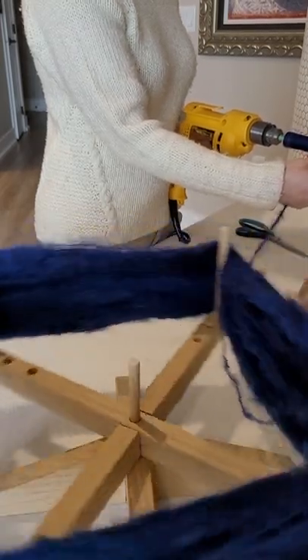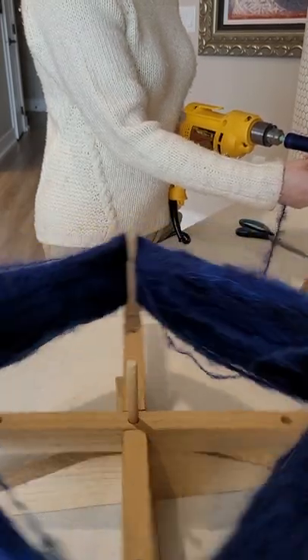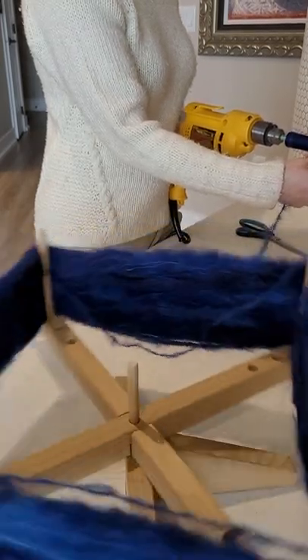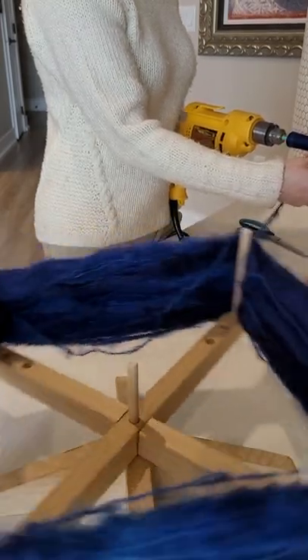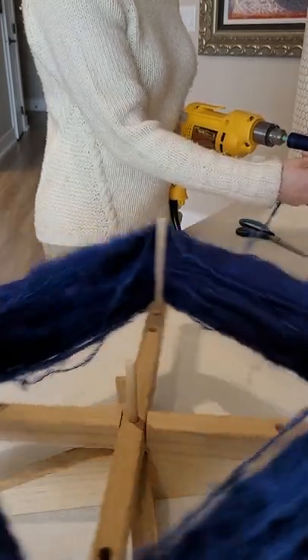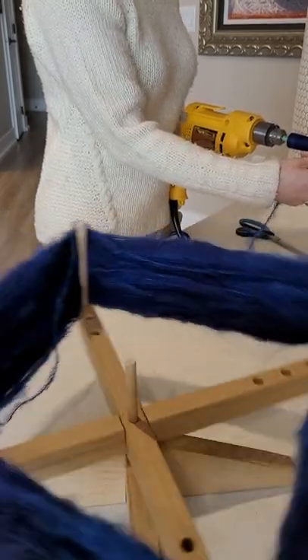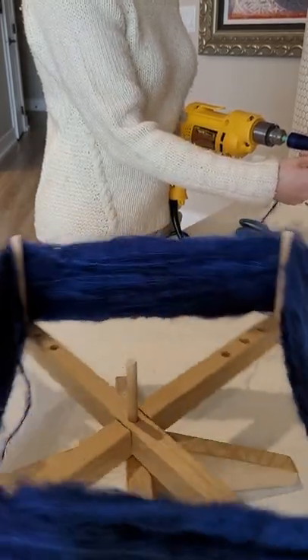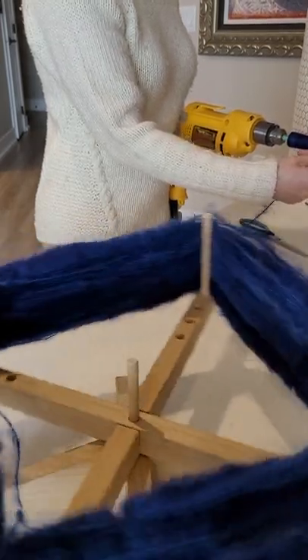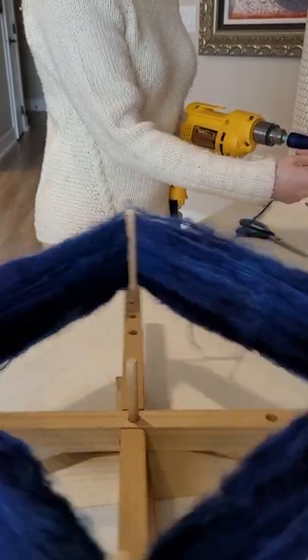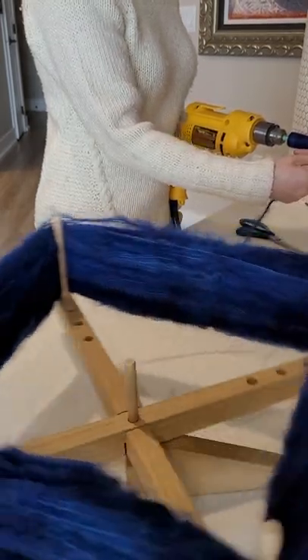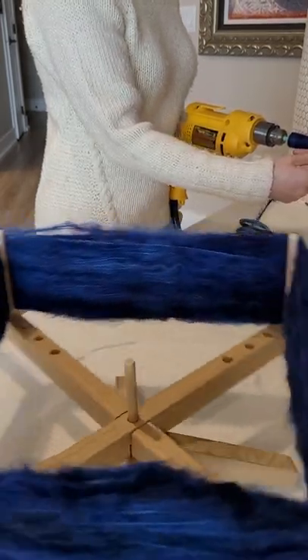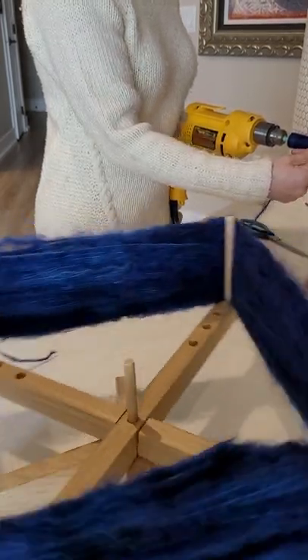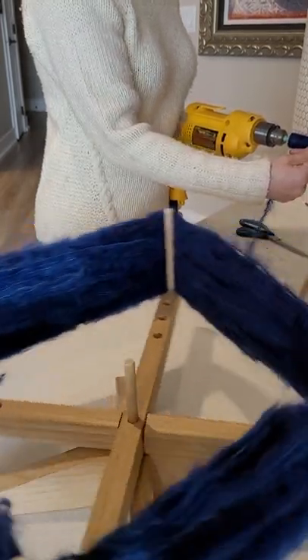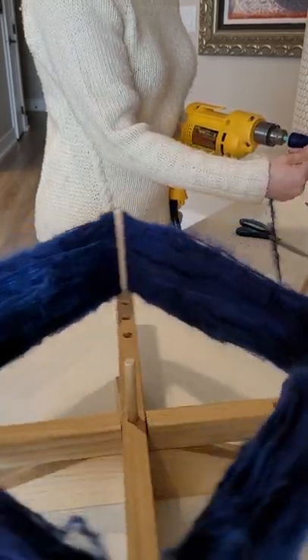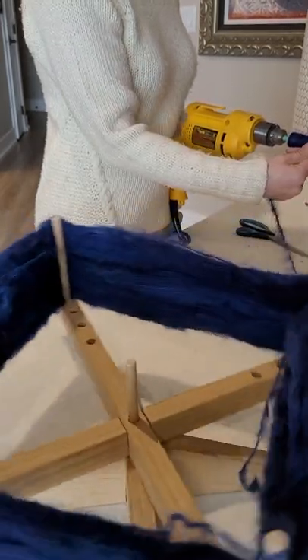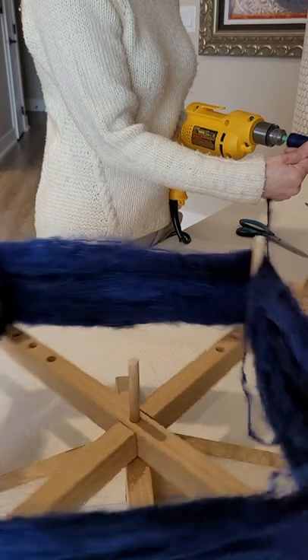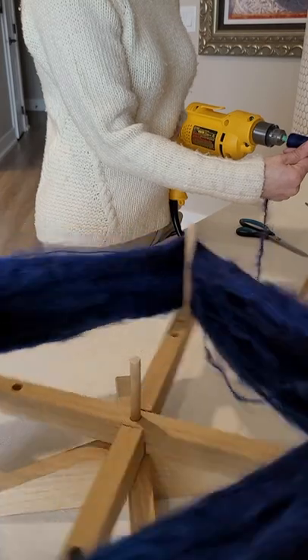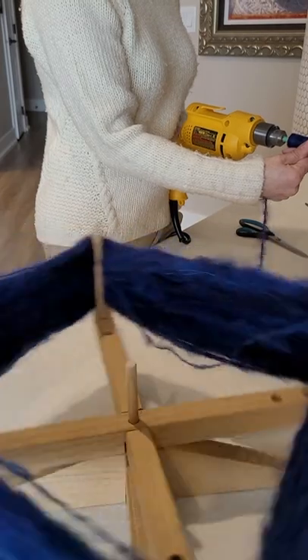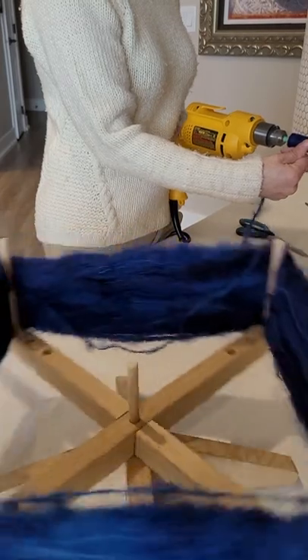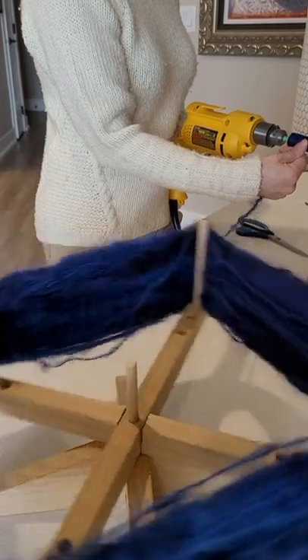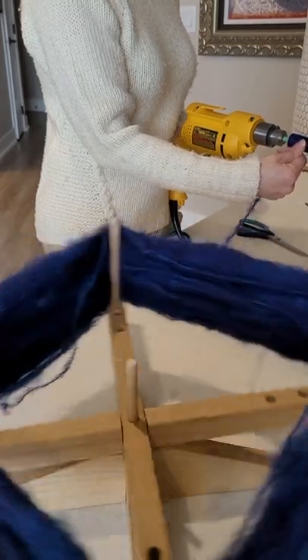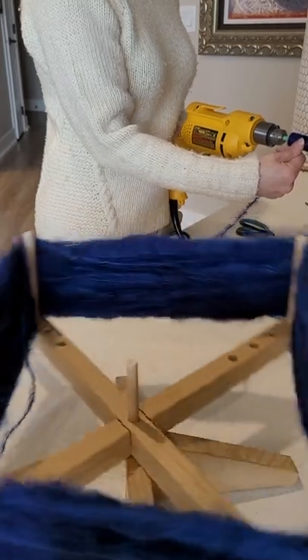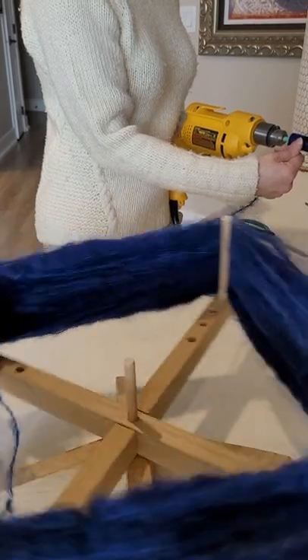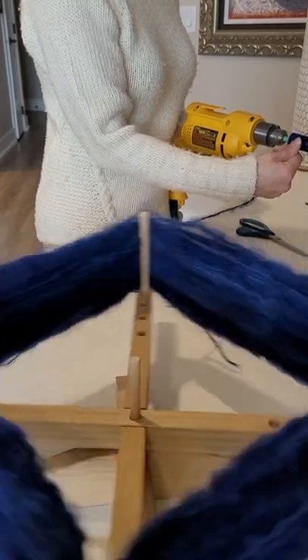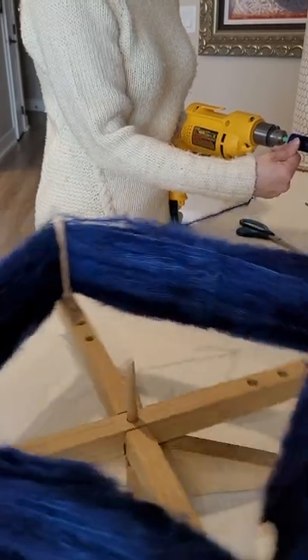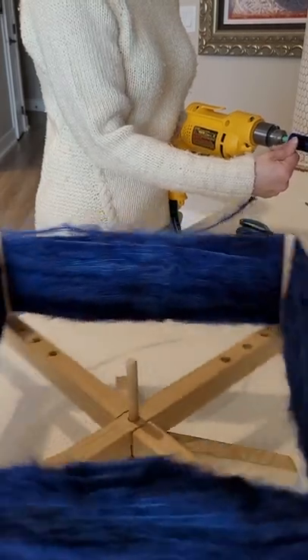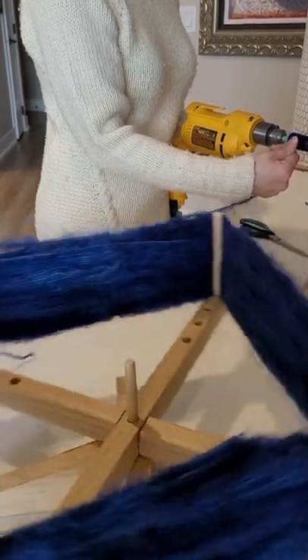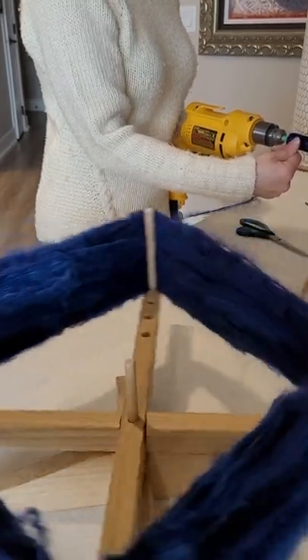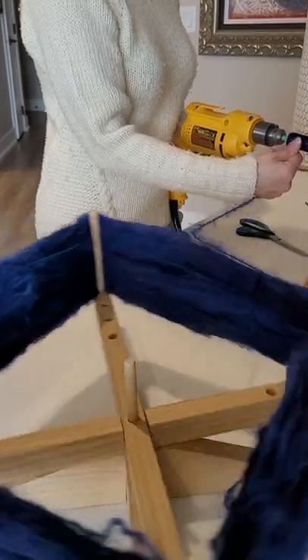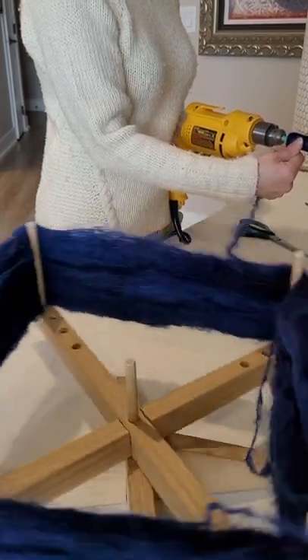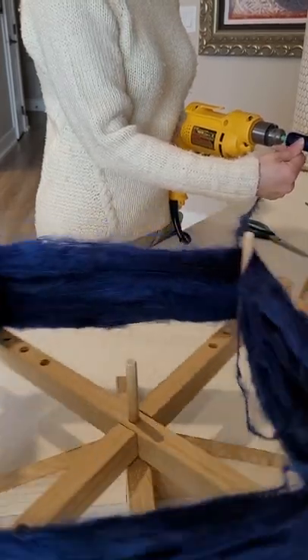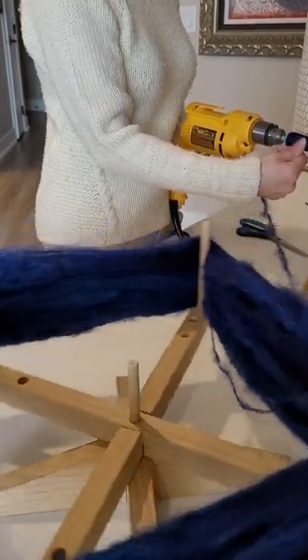You can see that my bobbin is quite full. I'm going to fill it right up as much as I can.